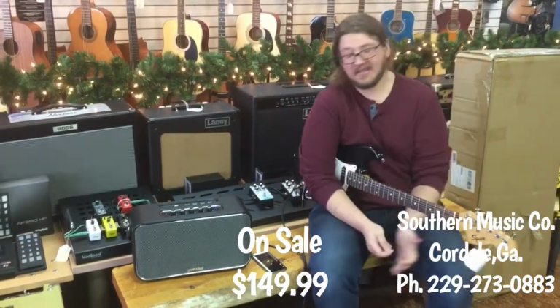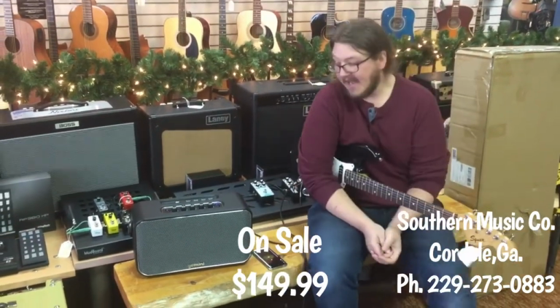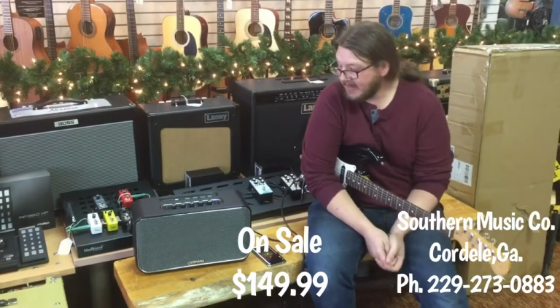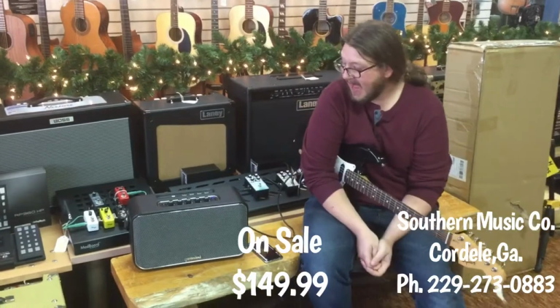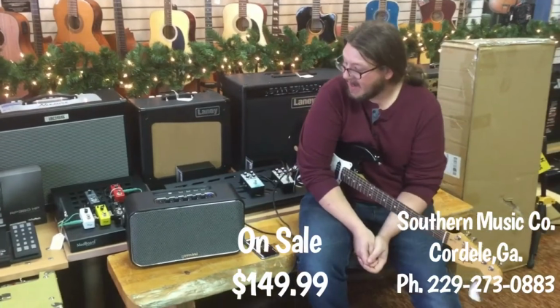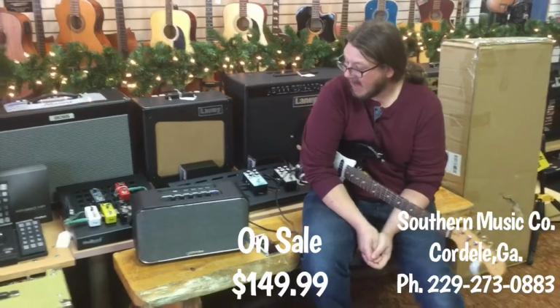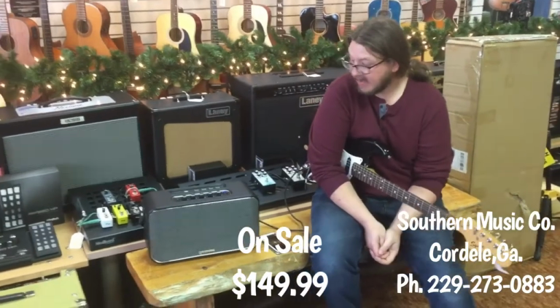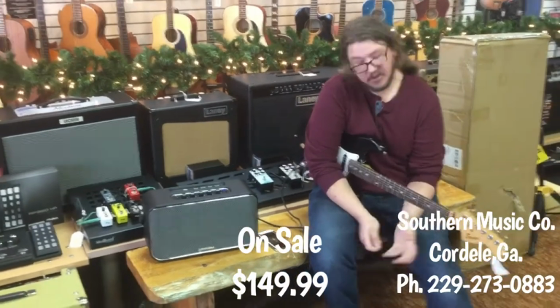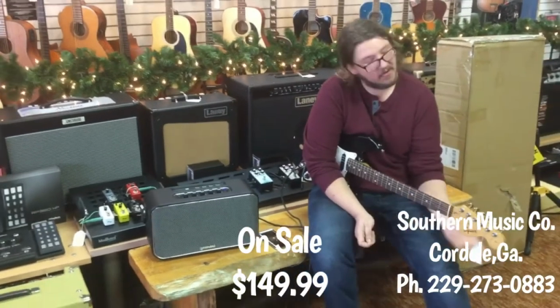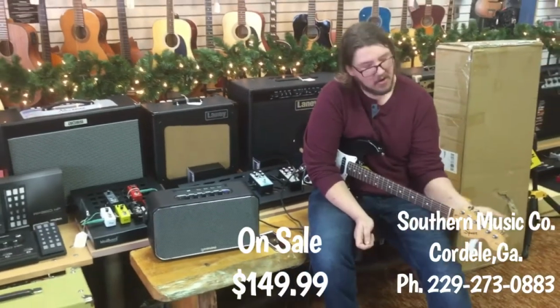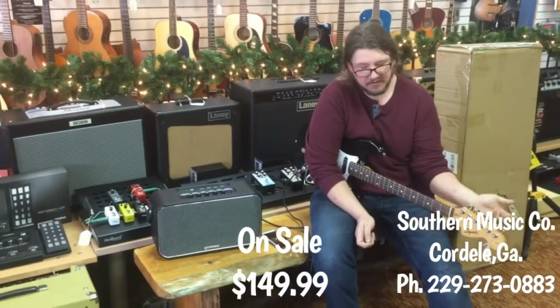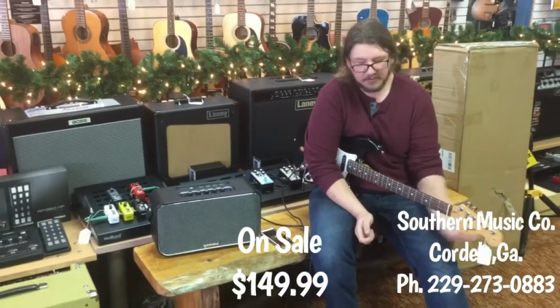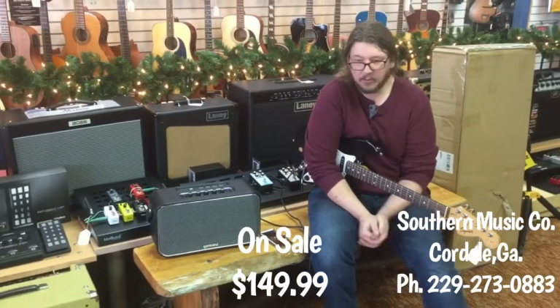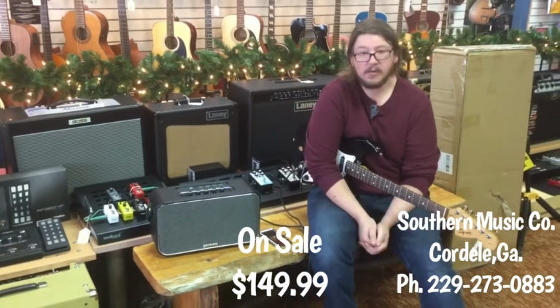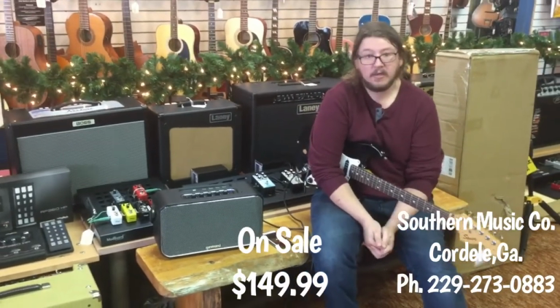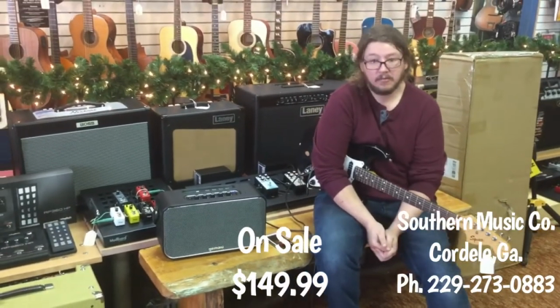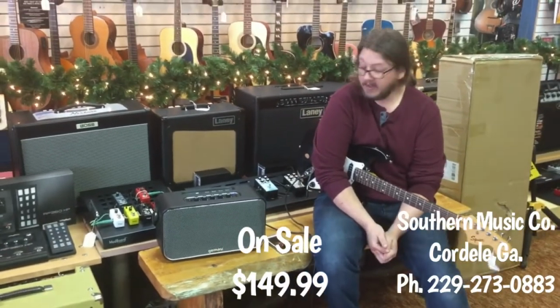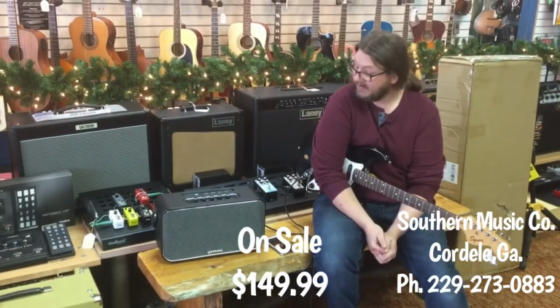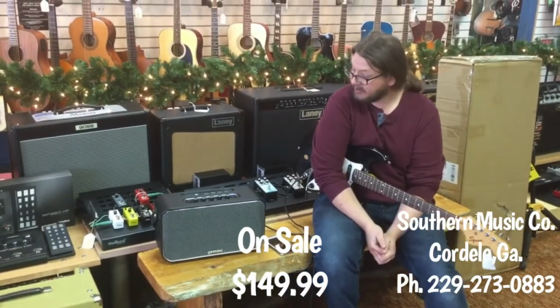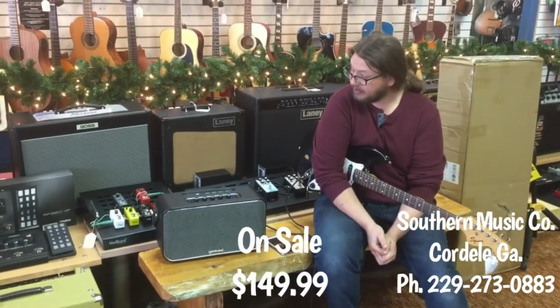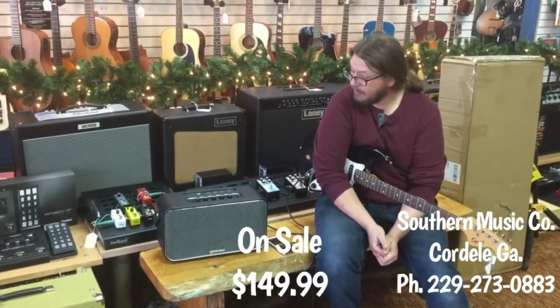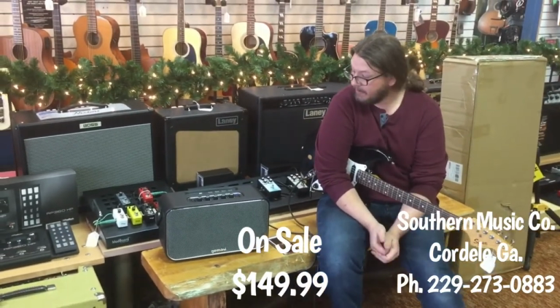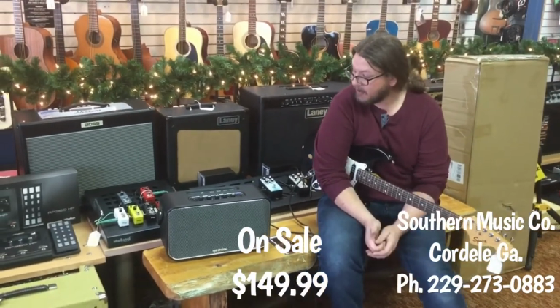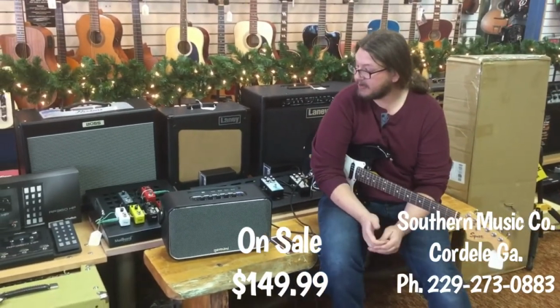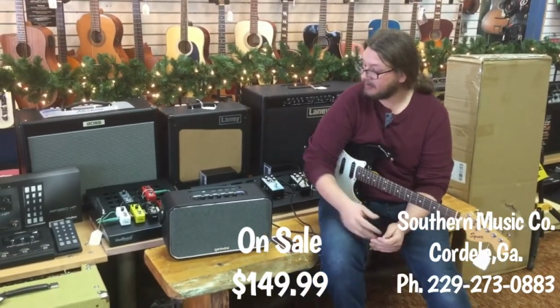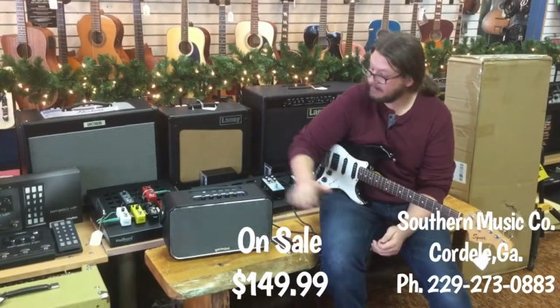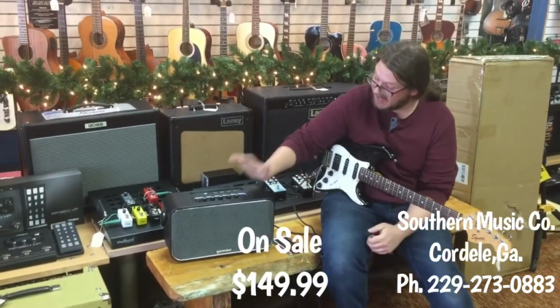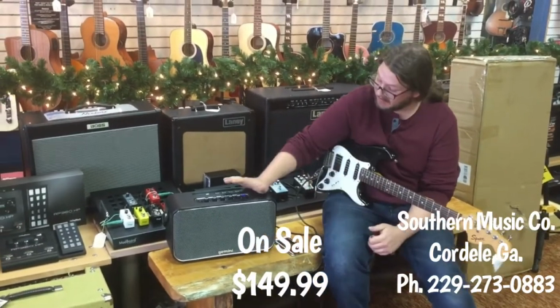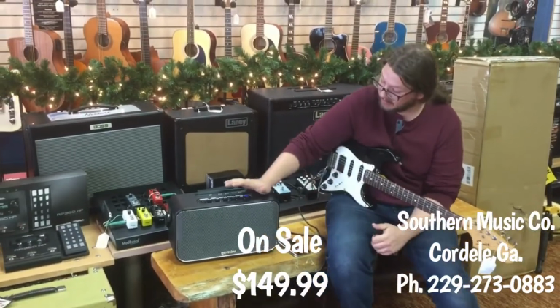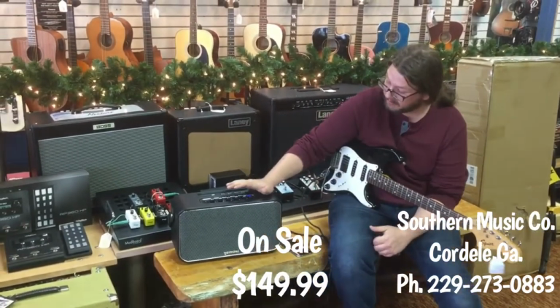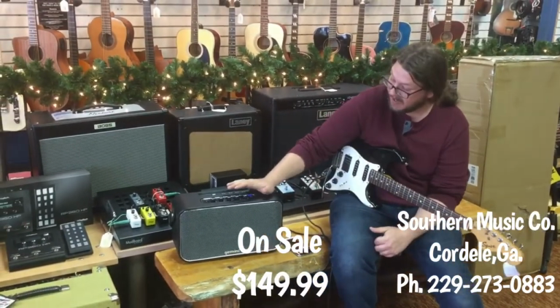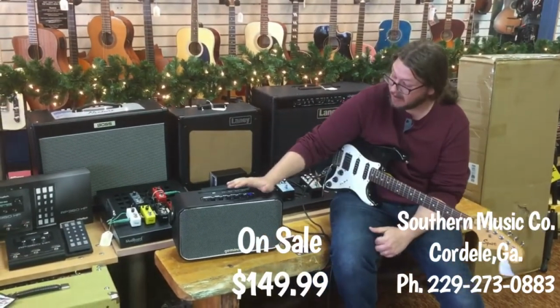Just like that, a great rehearsal tool. Really just super versatile, neat little speaker.